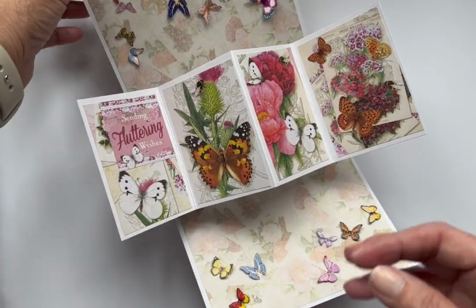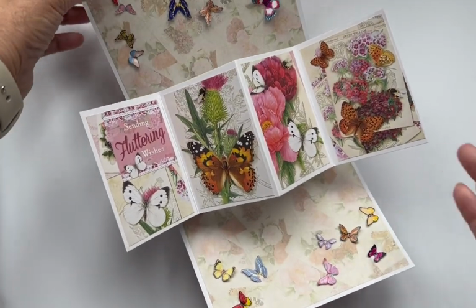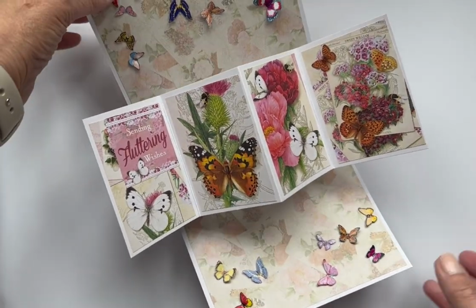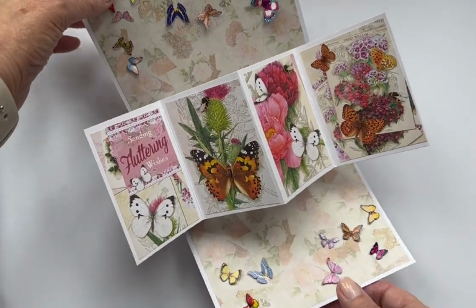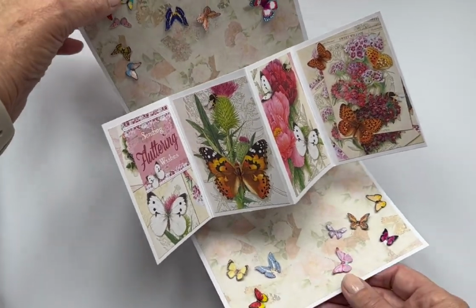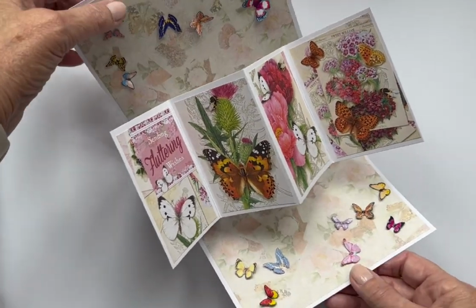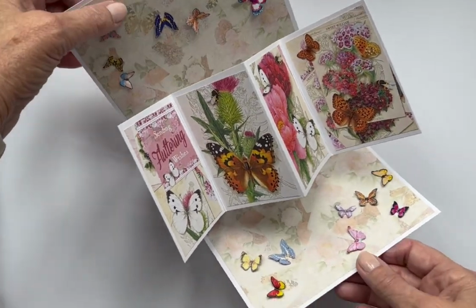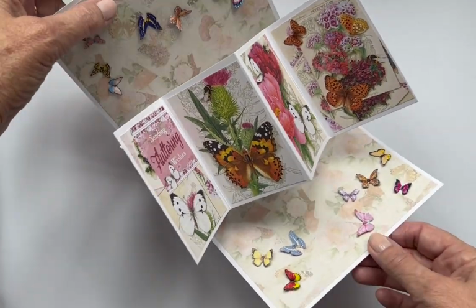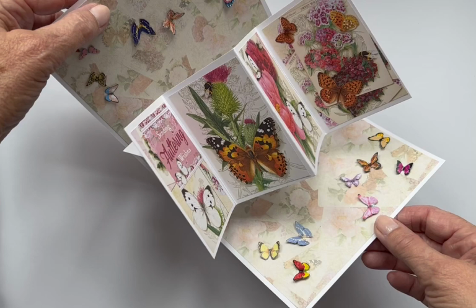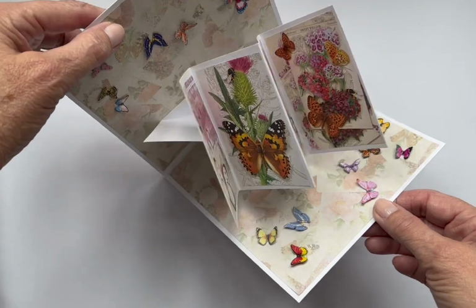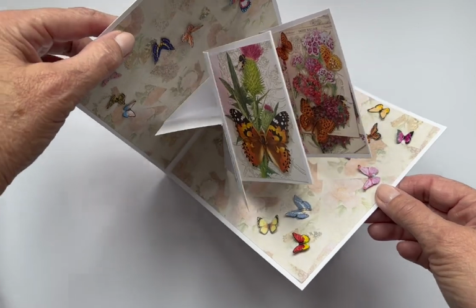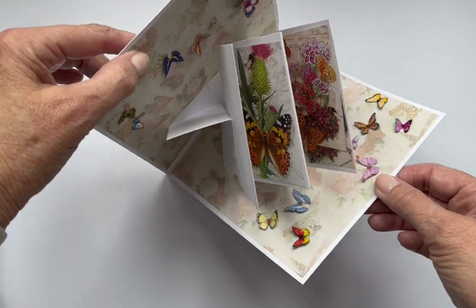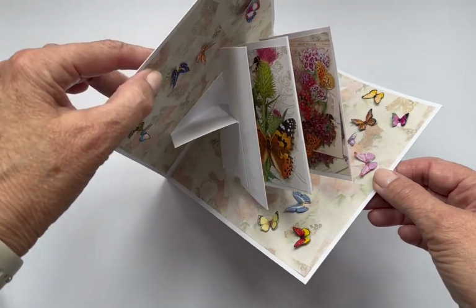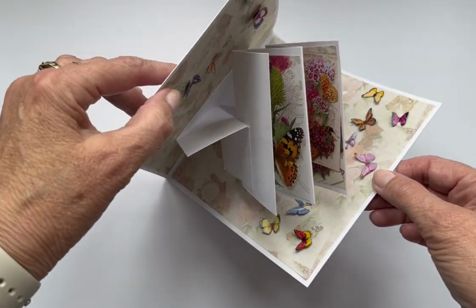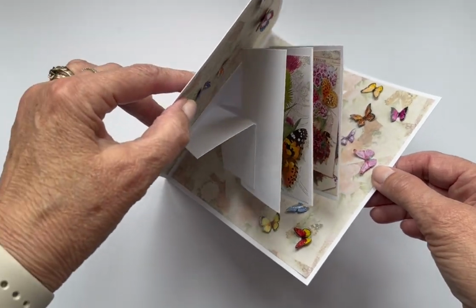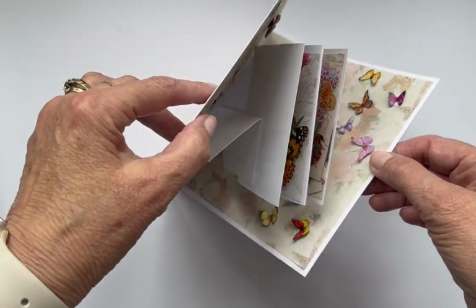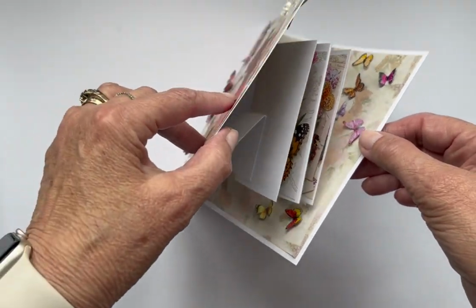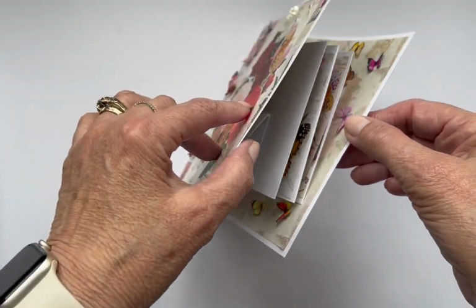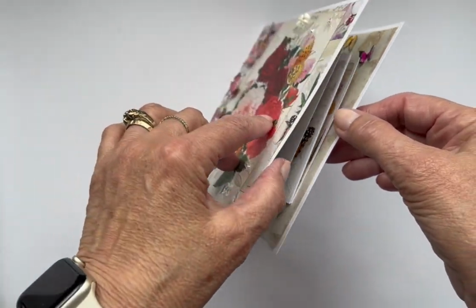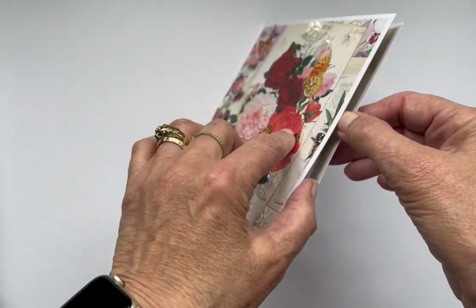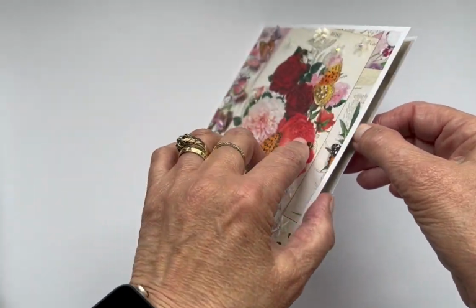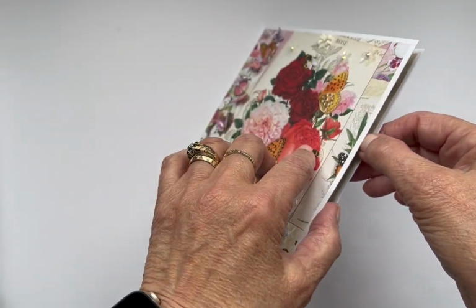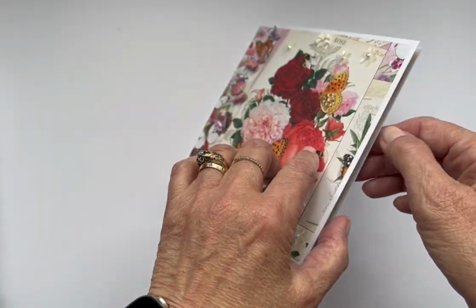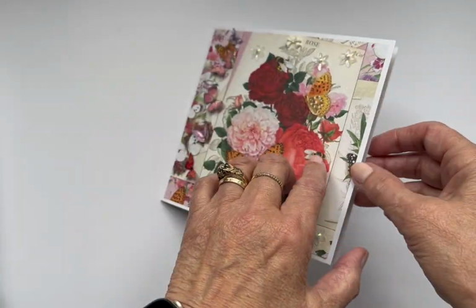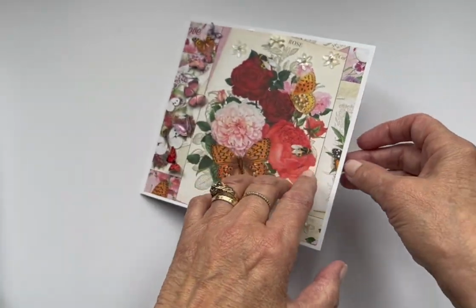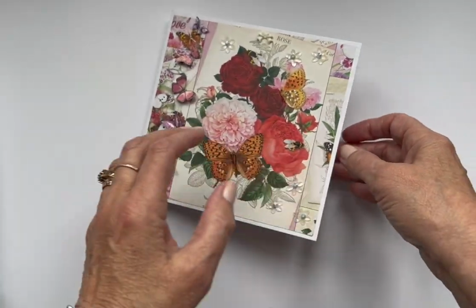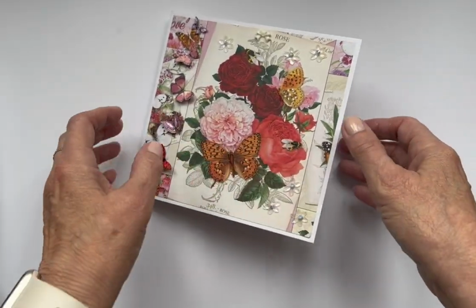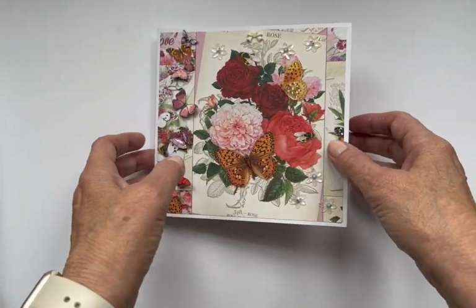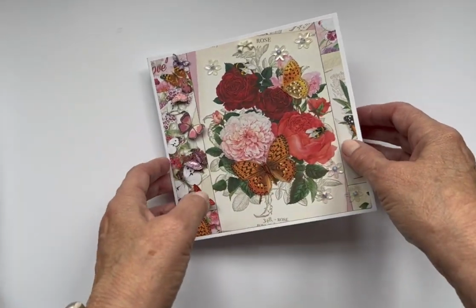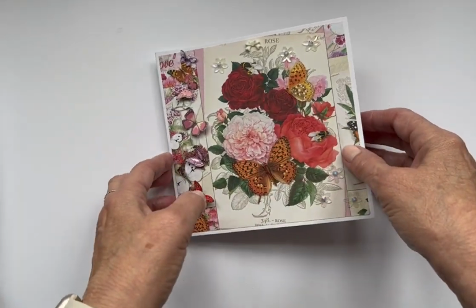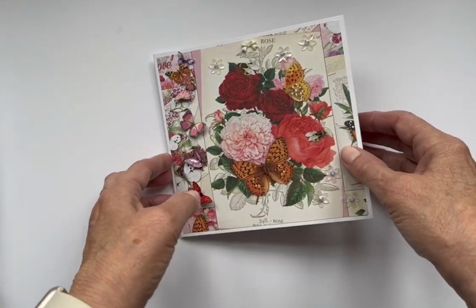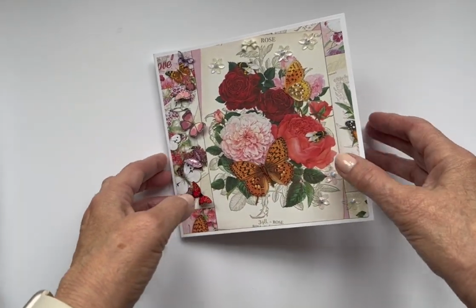It pops out and it just twists to close up again. It's really easy.